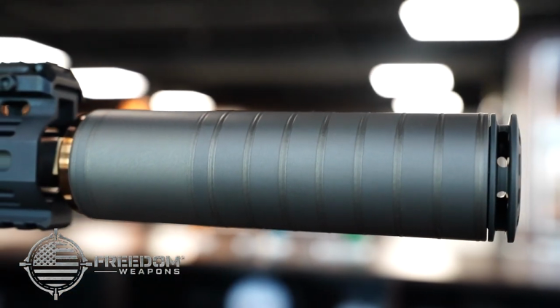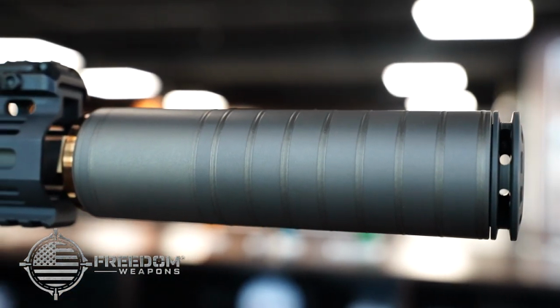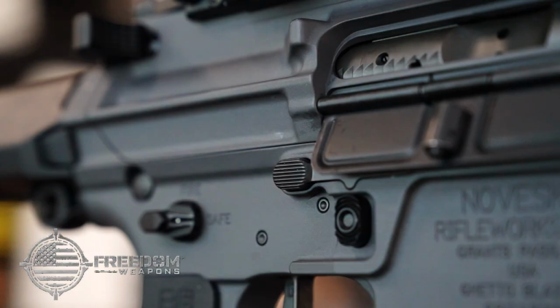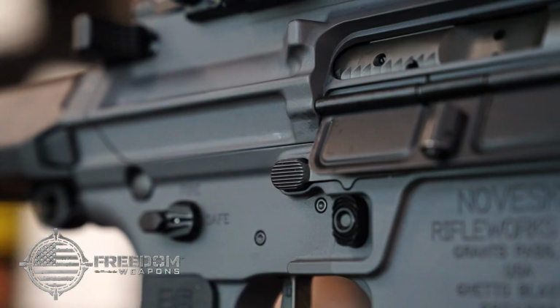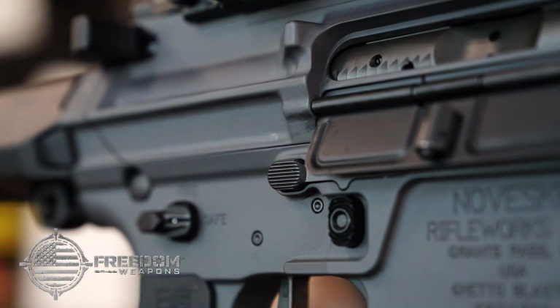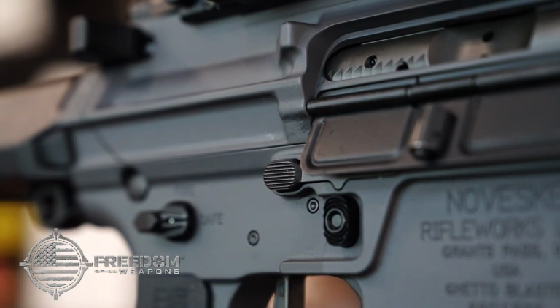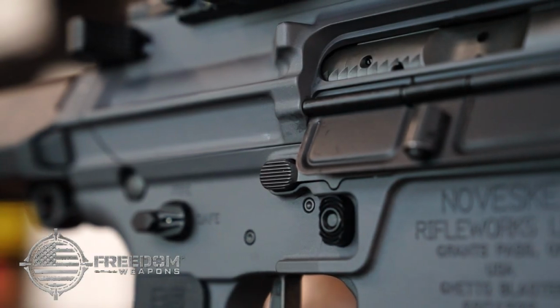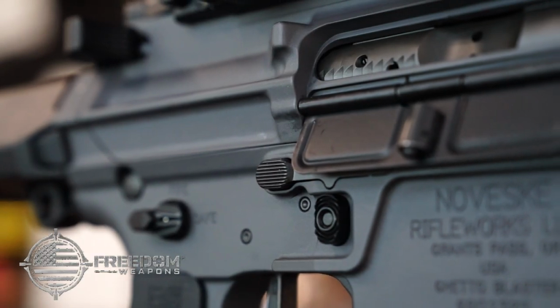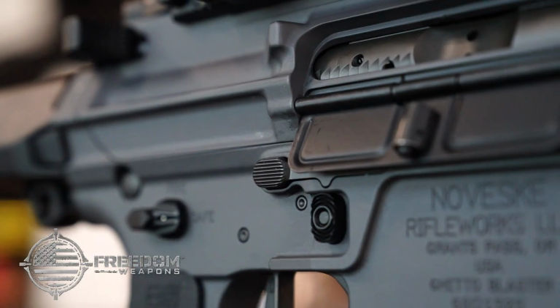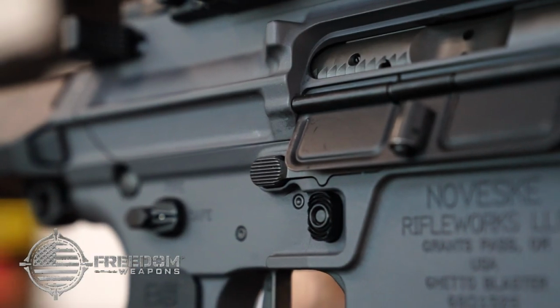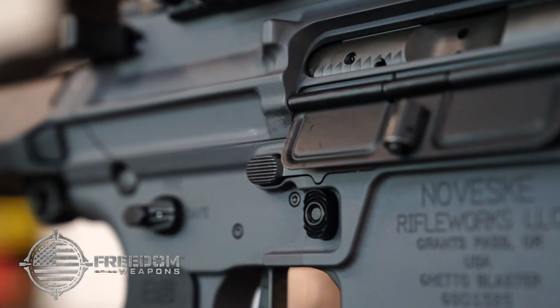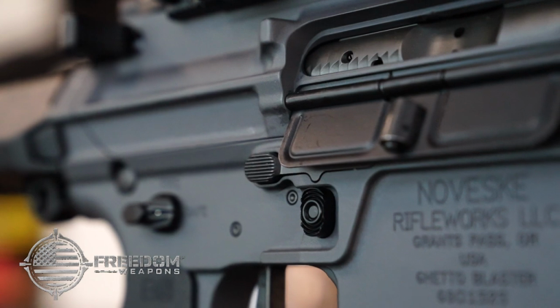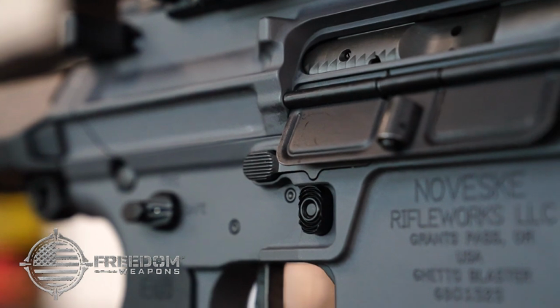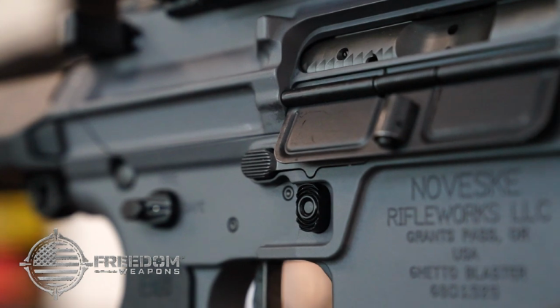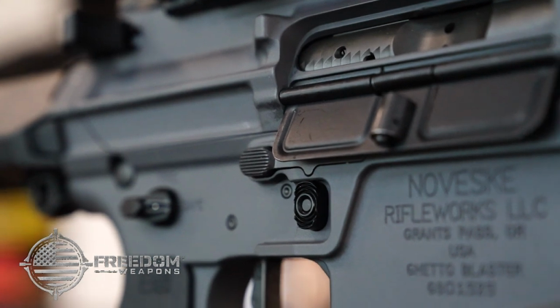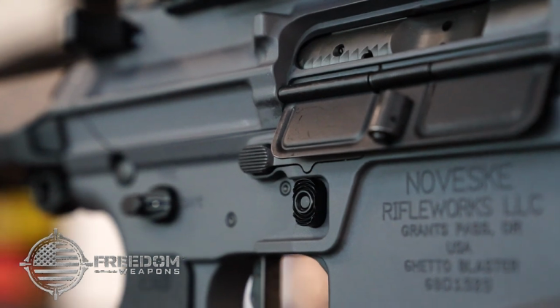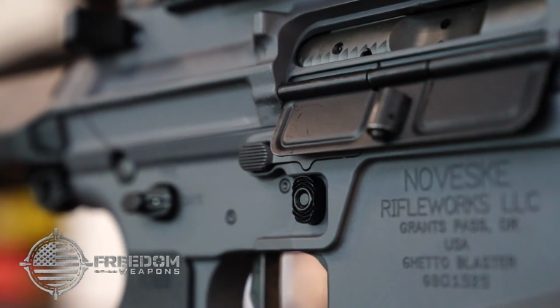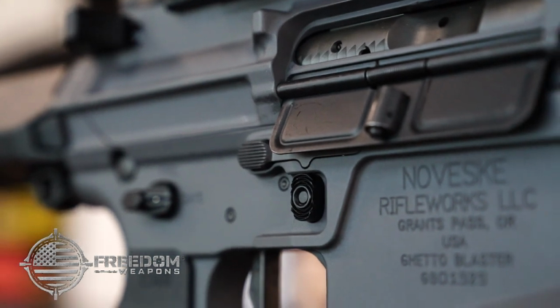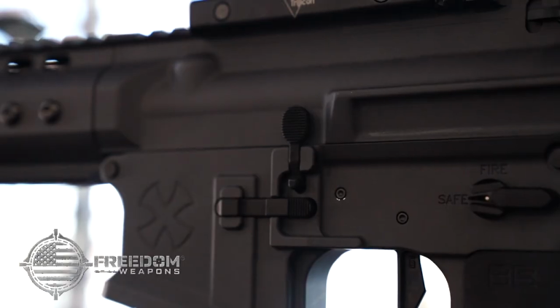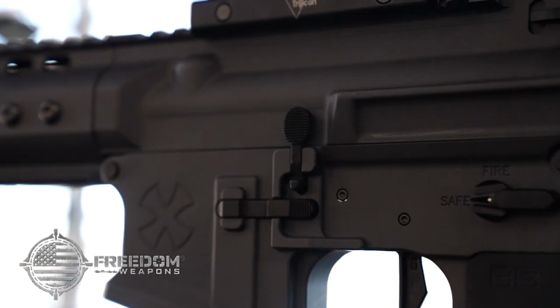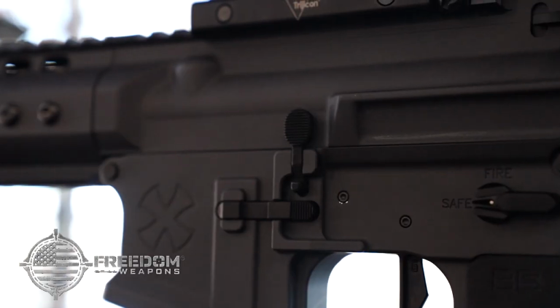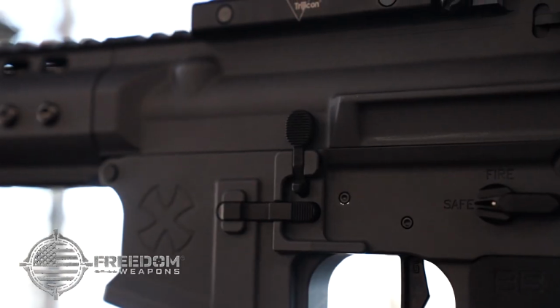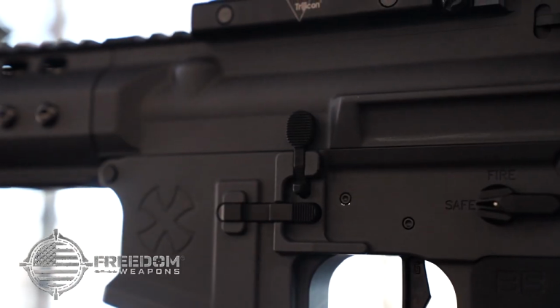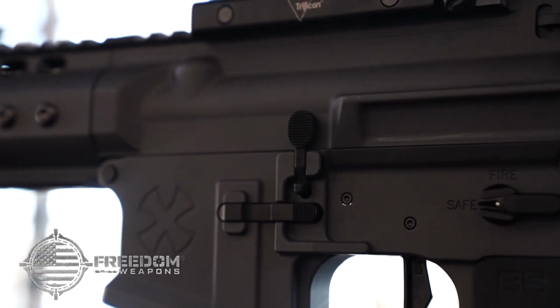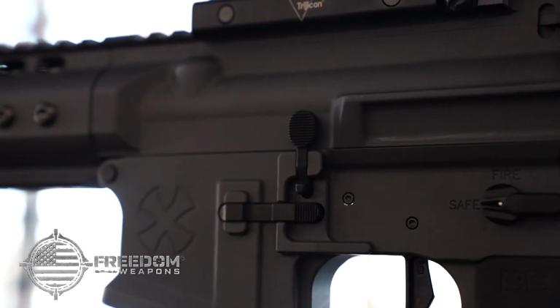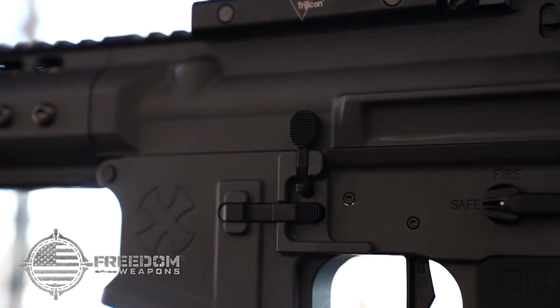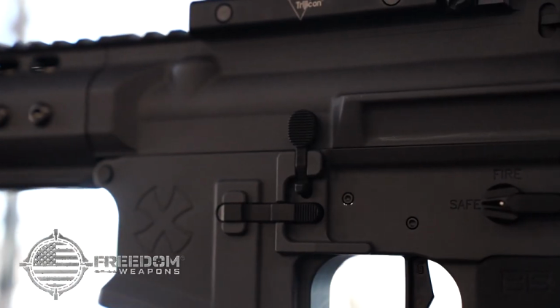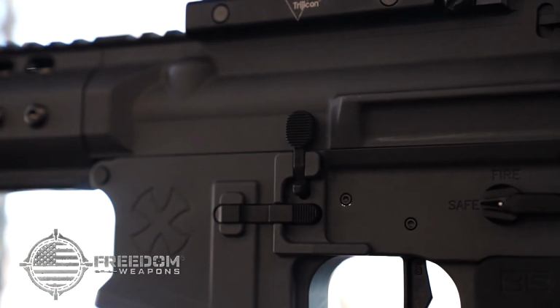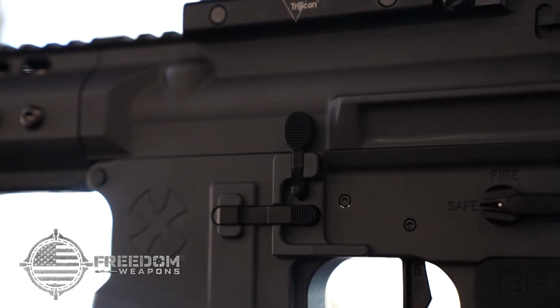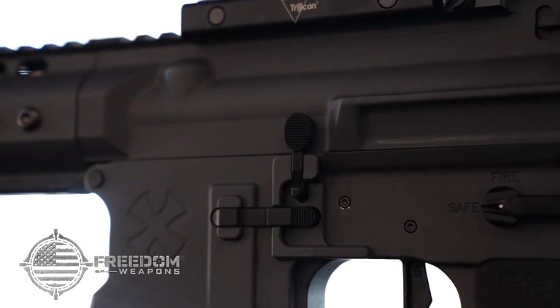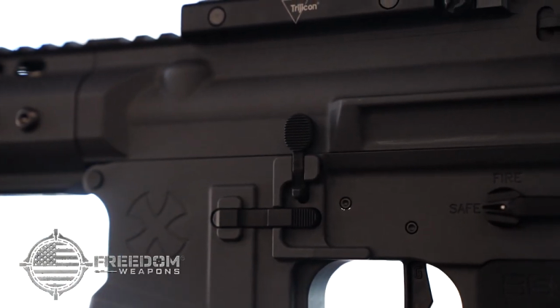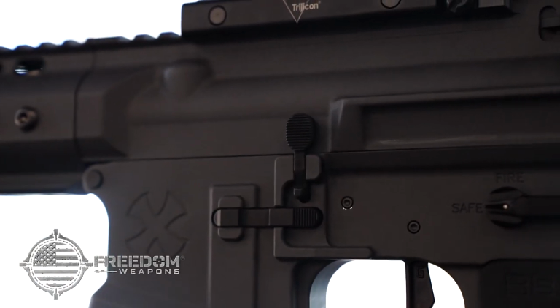The ambi magazine and bolt release aid in quick reloads and function no matter which hand you are using.